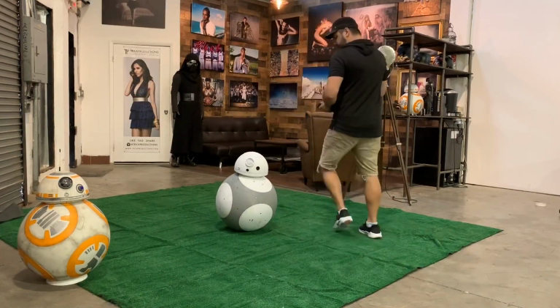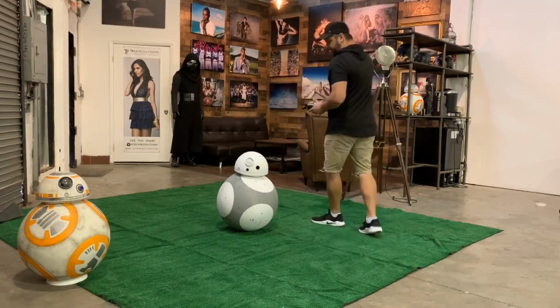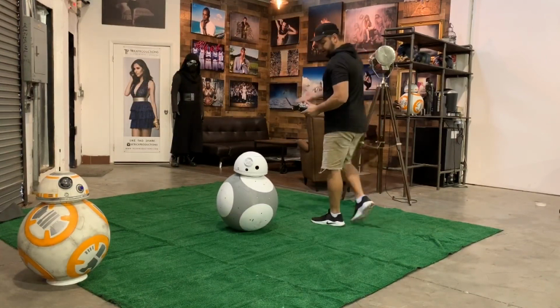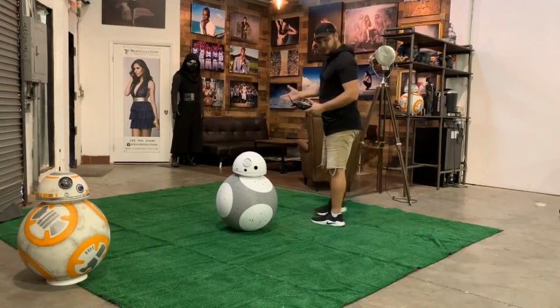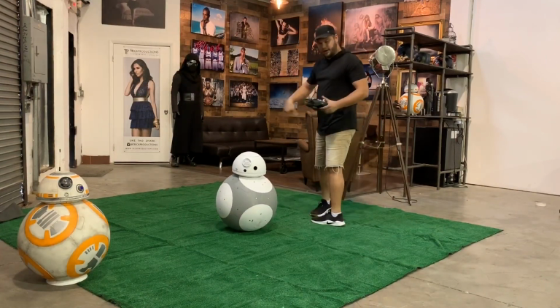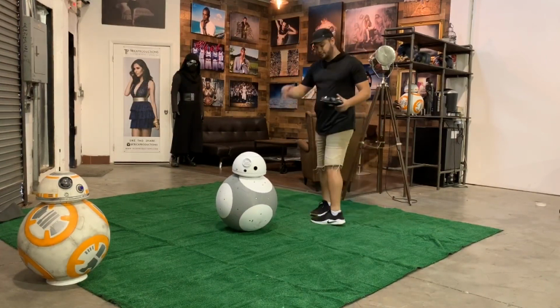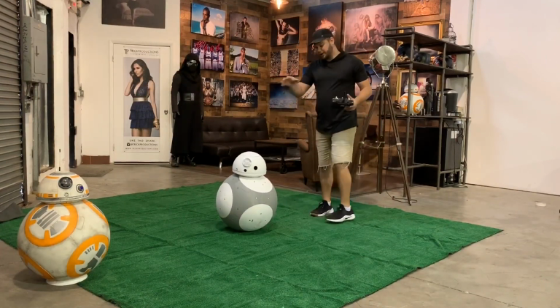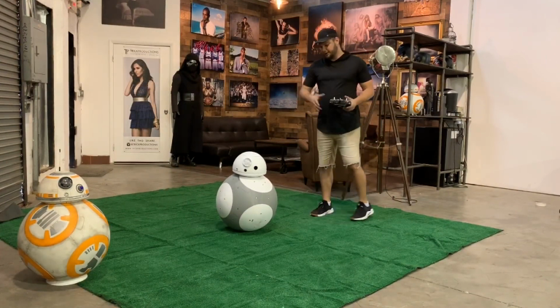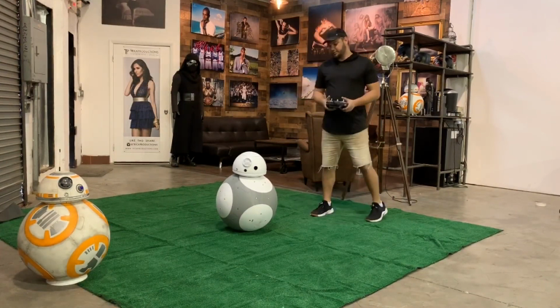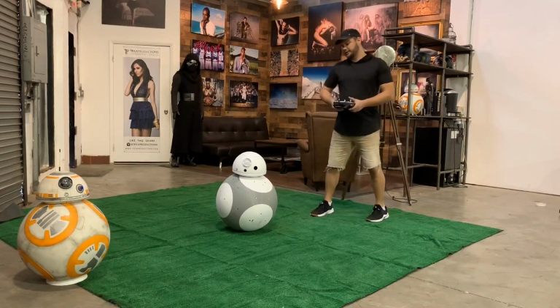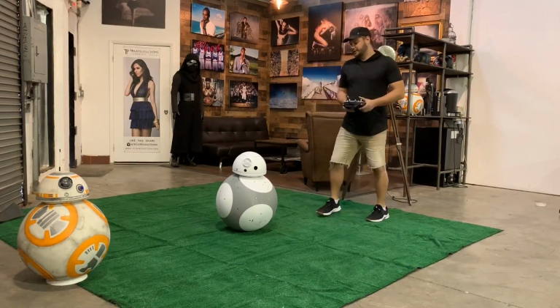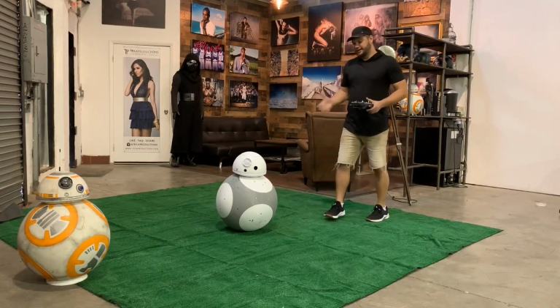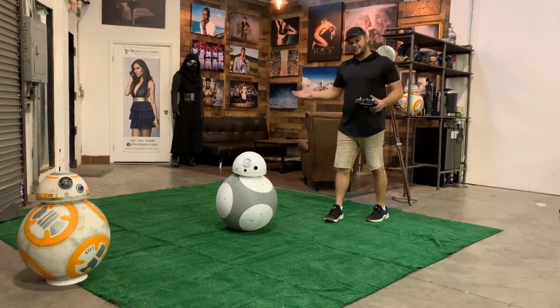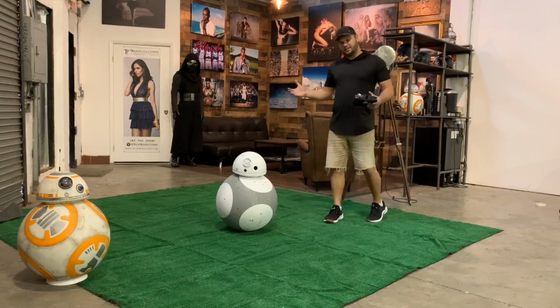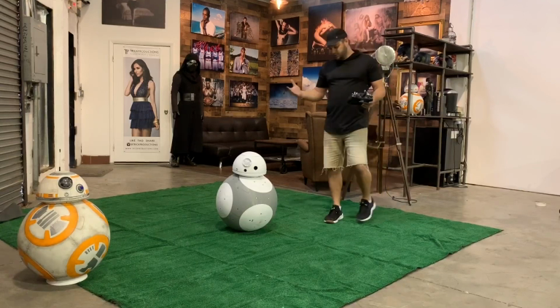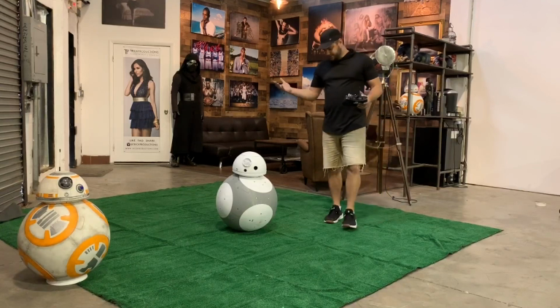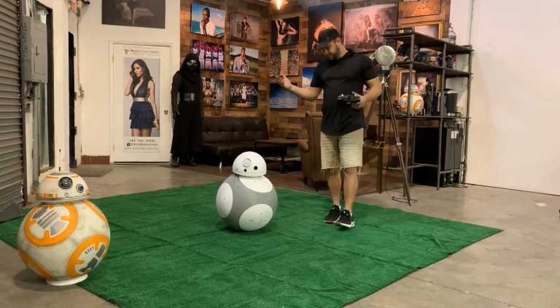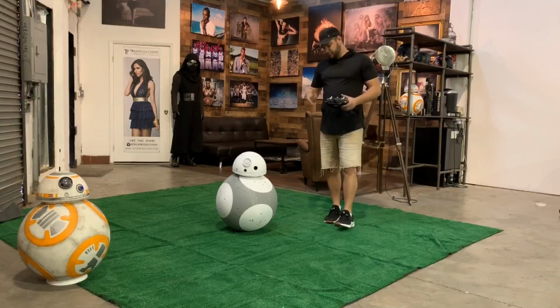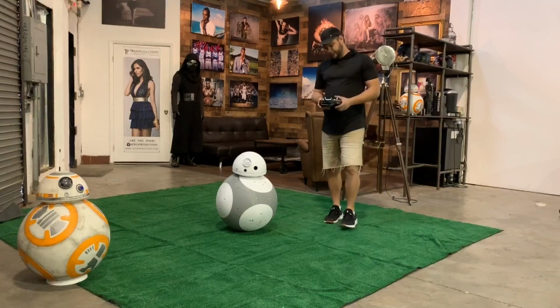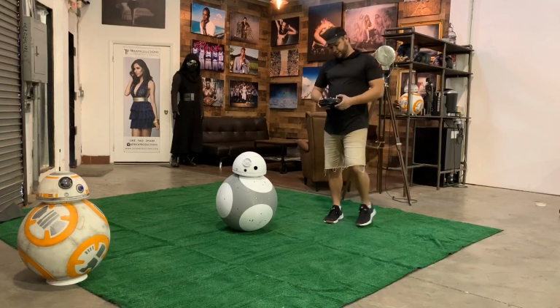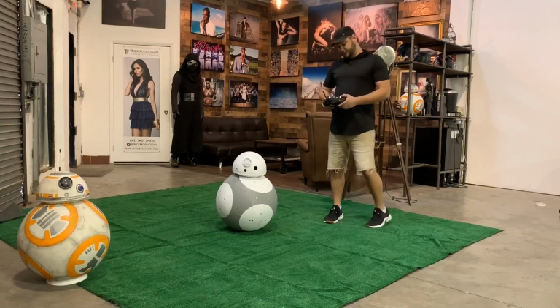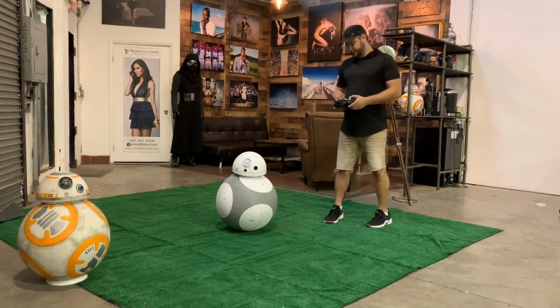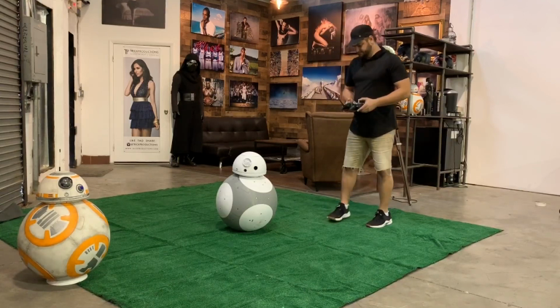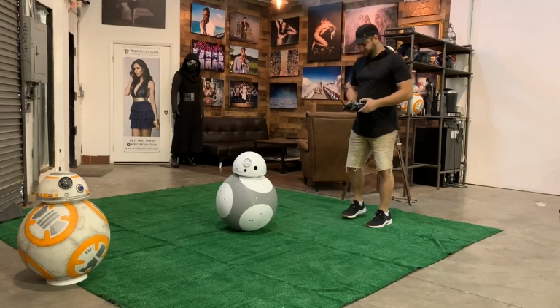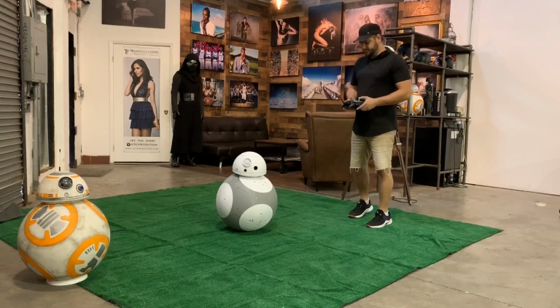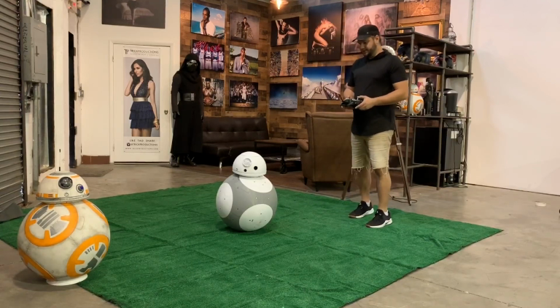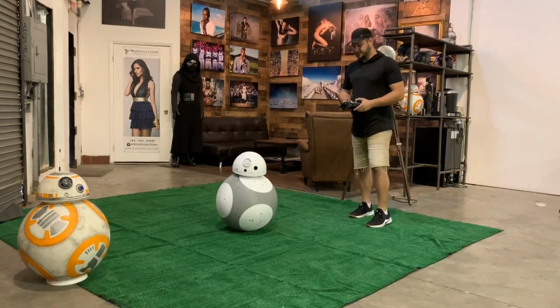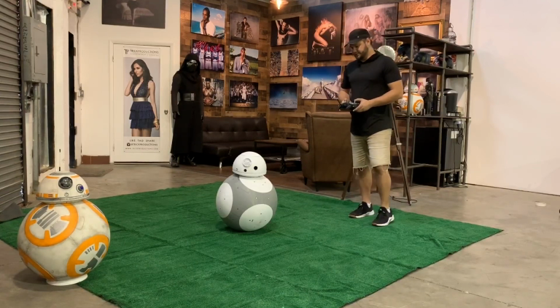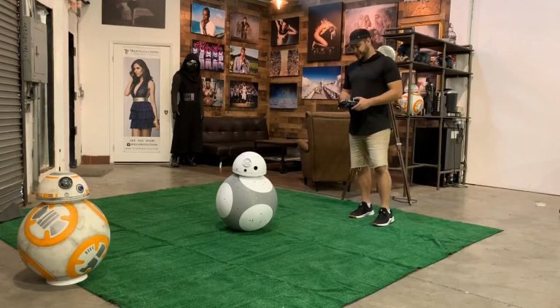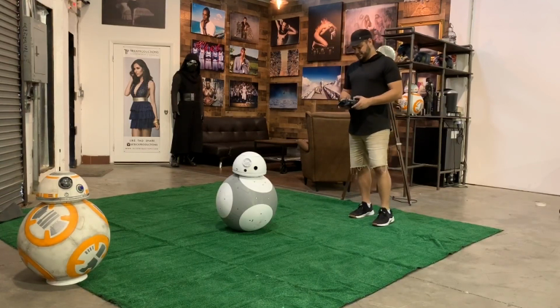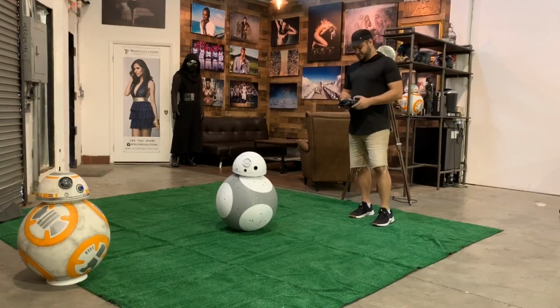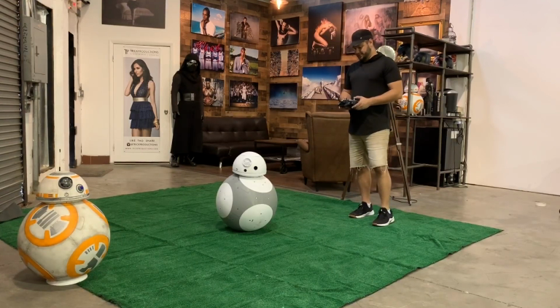I'll drive him around a little bit. He's not the most stable, but he's about as good as I can do.